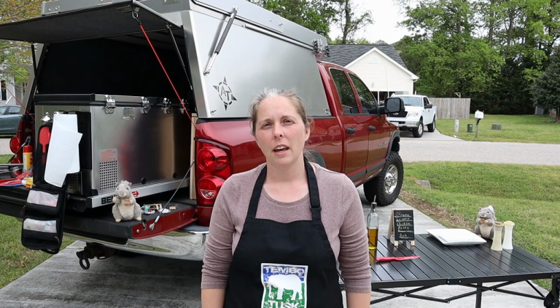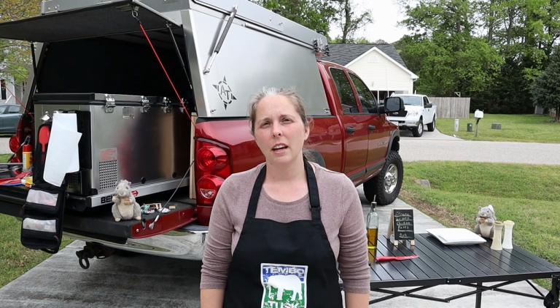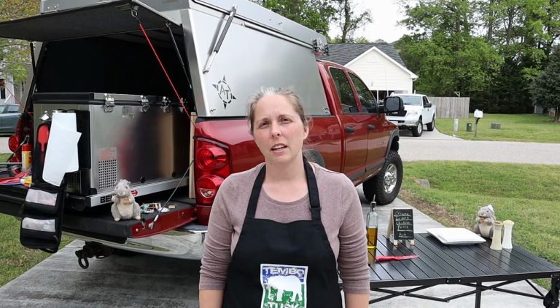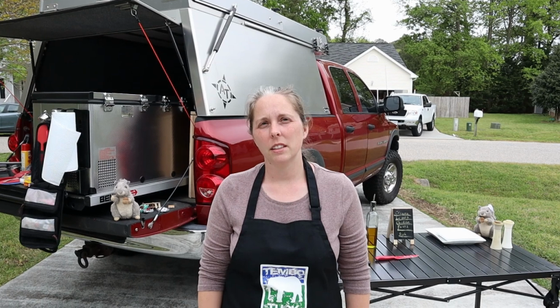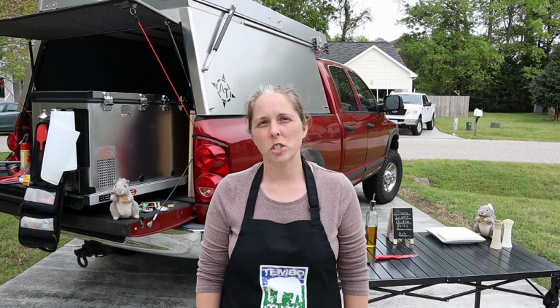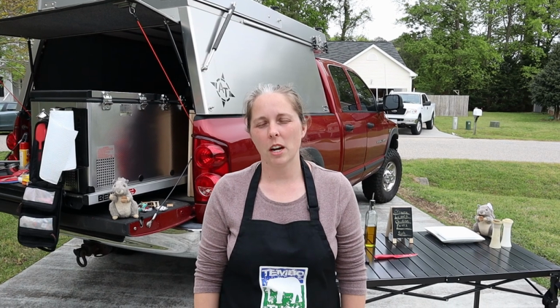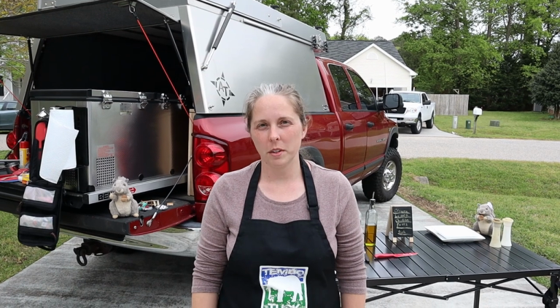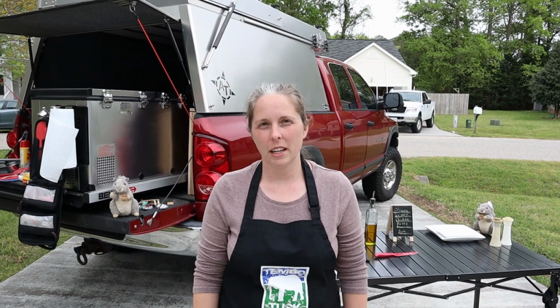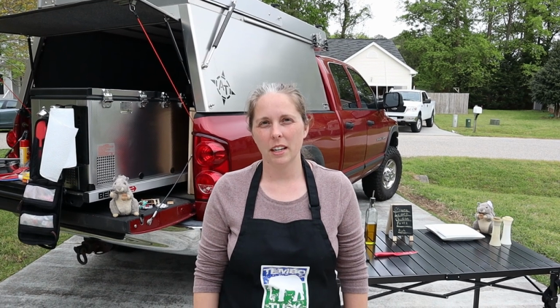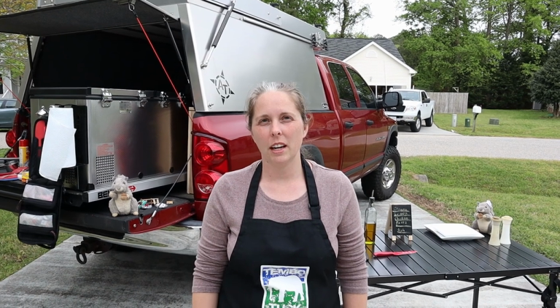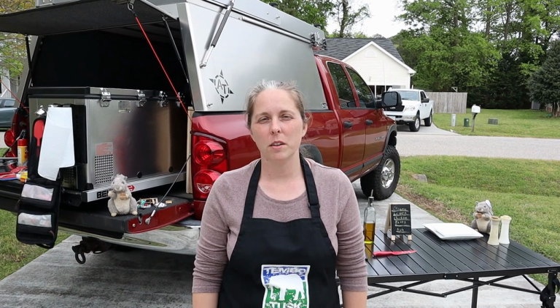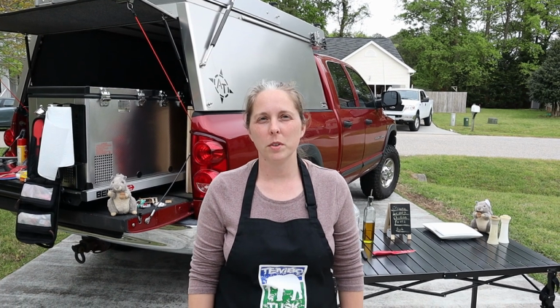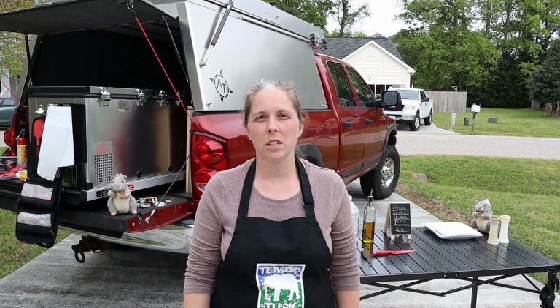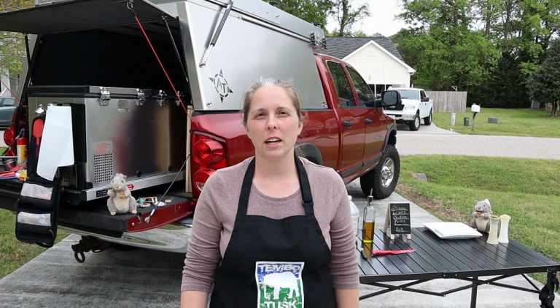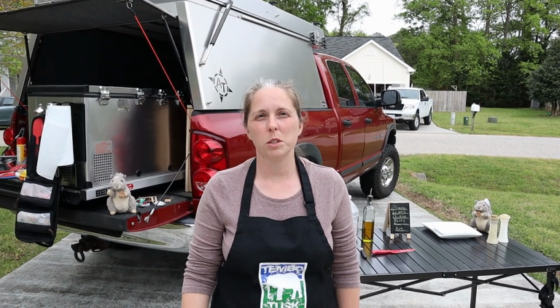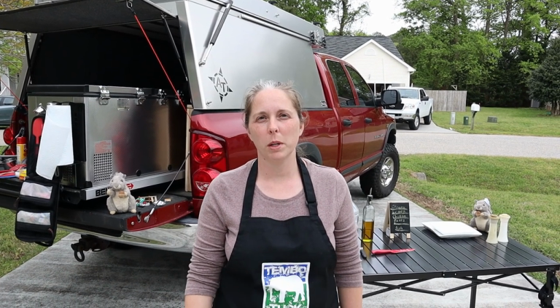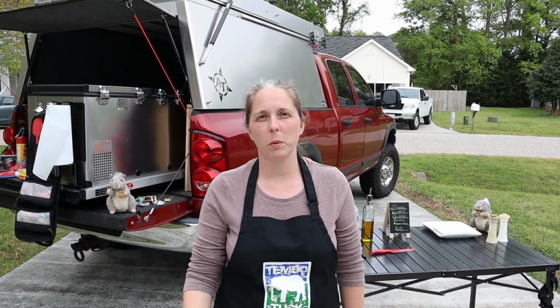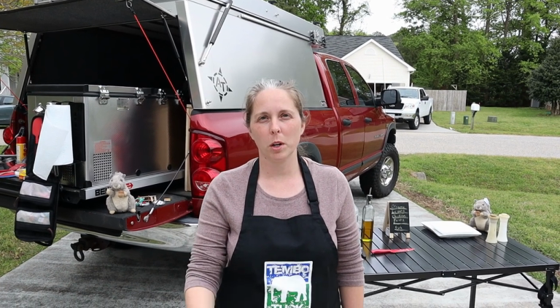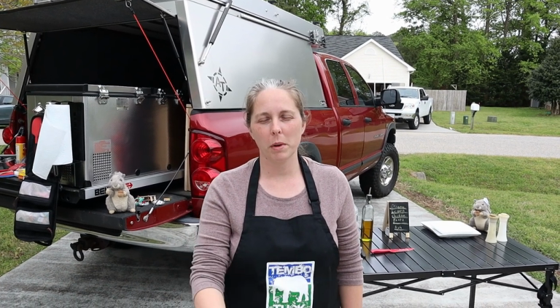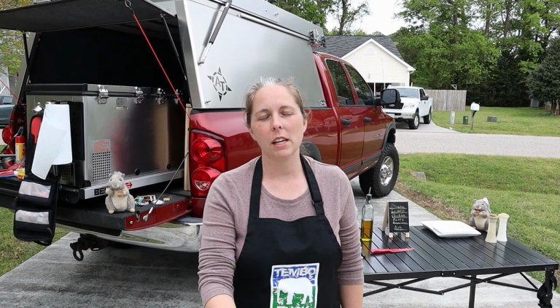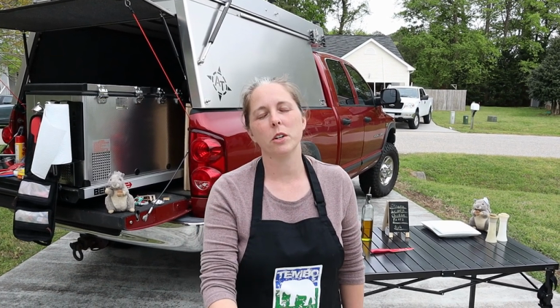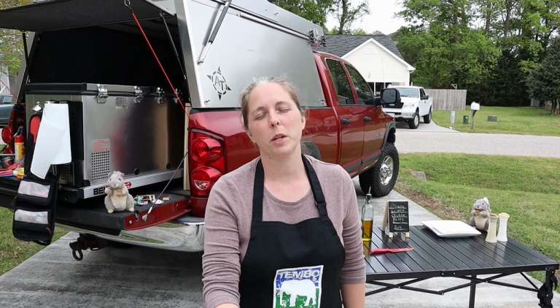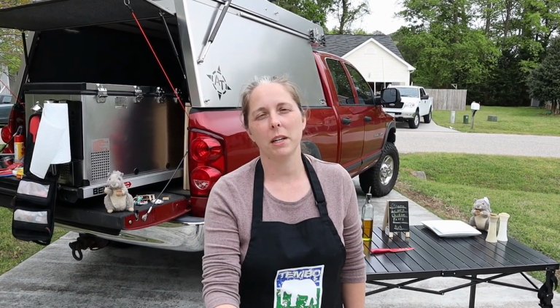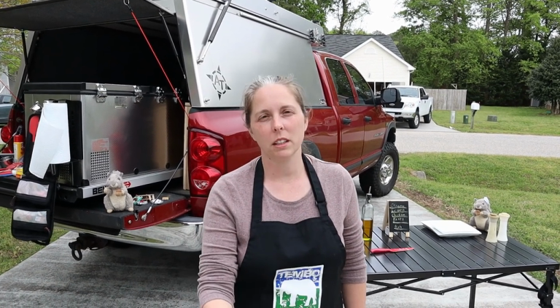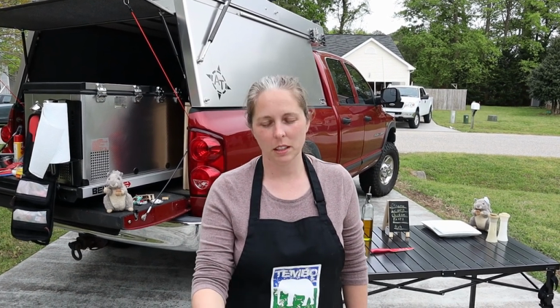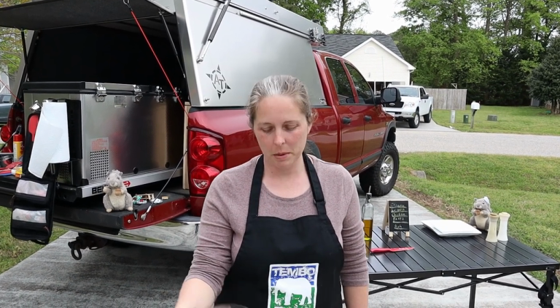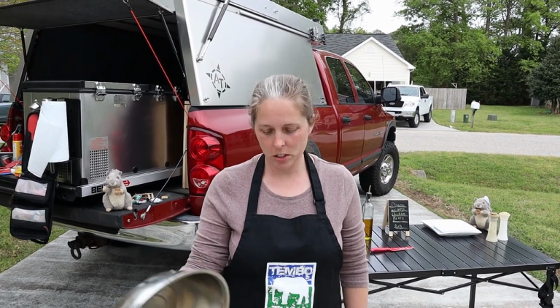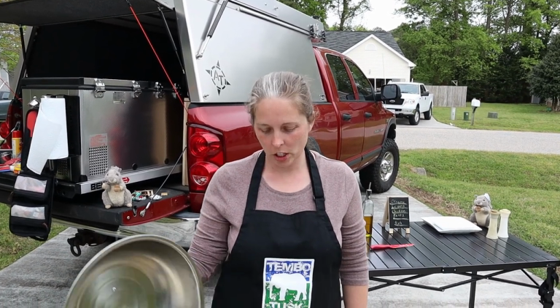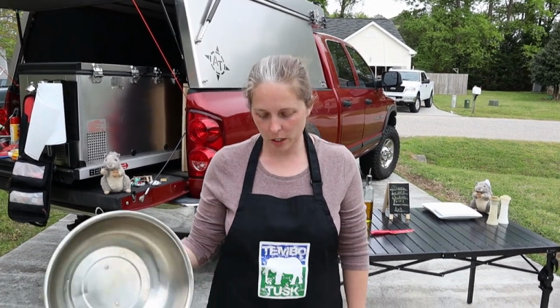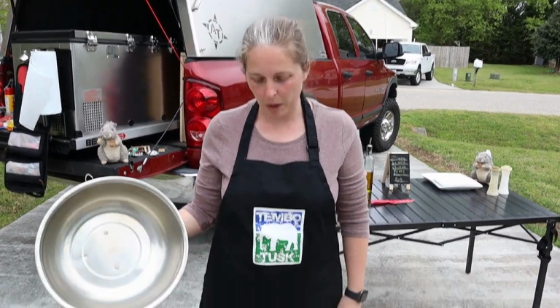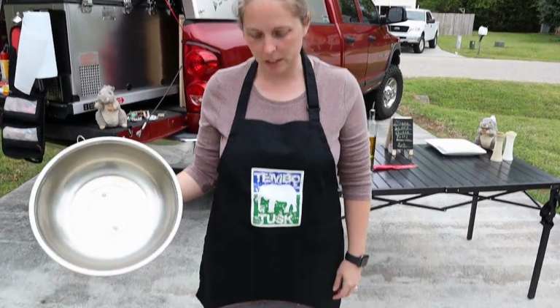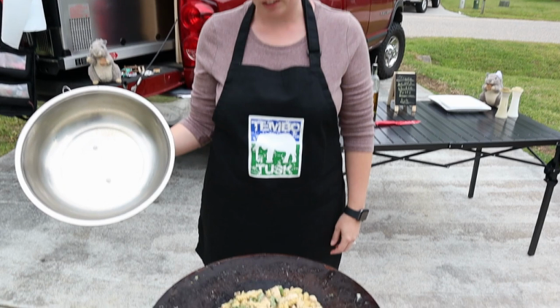Hey guys, it's Jennifer again, and for tonight's meal we're making creamy lemon chicken pasta.